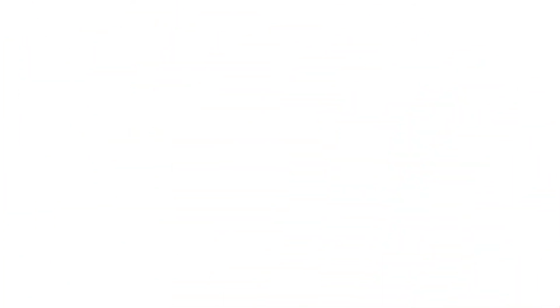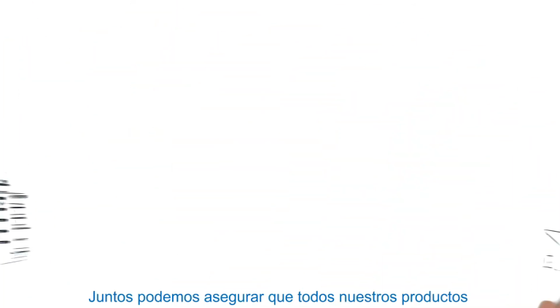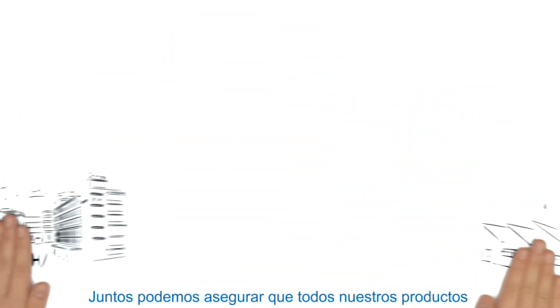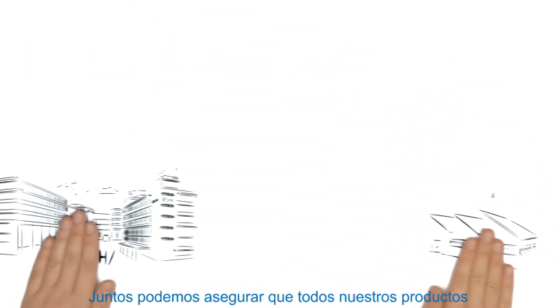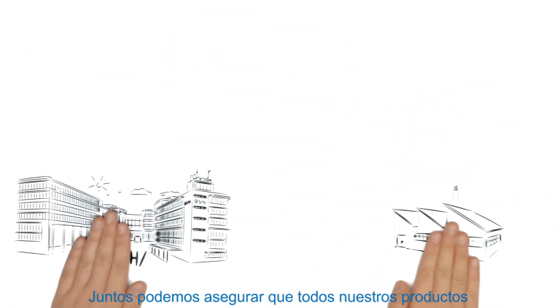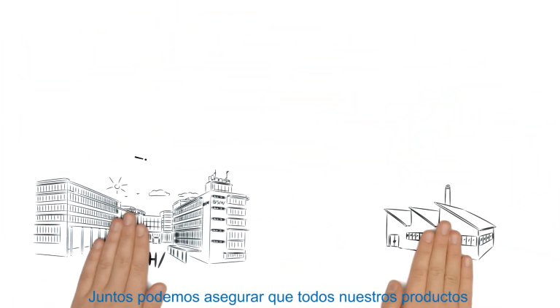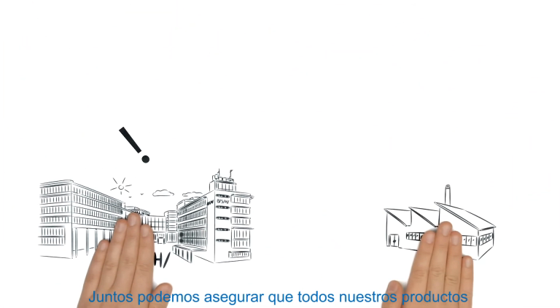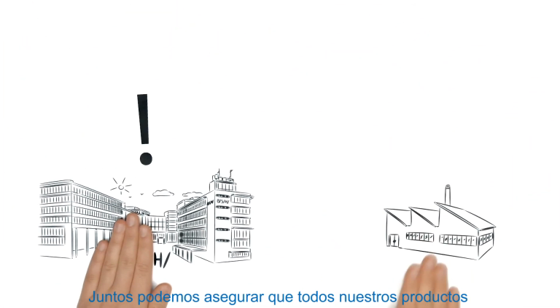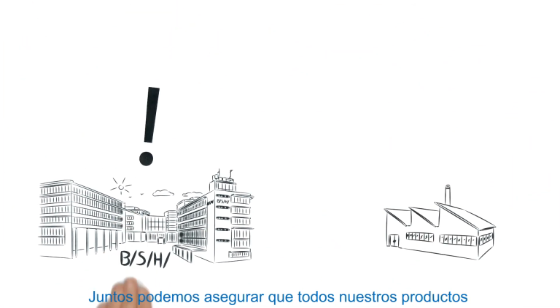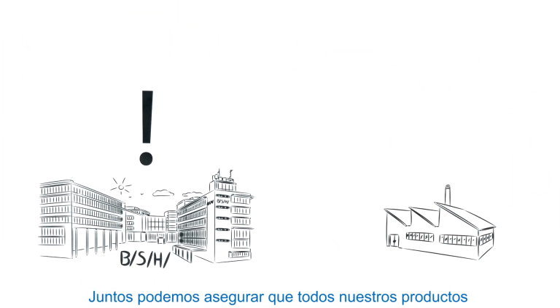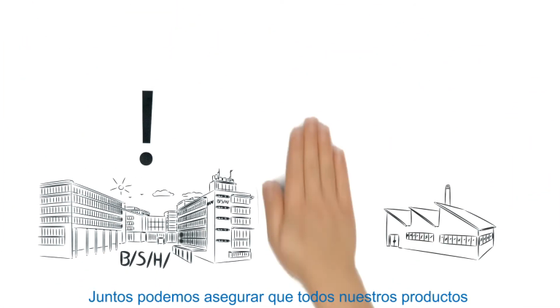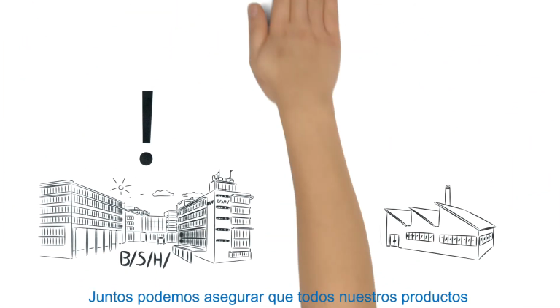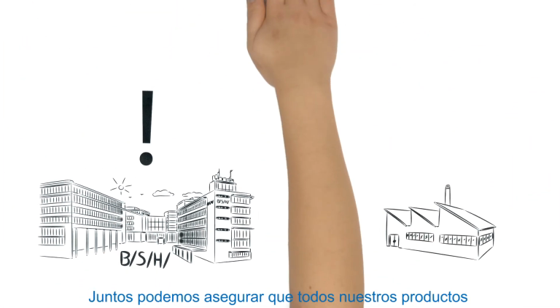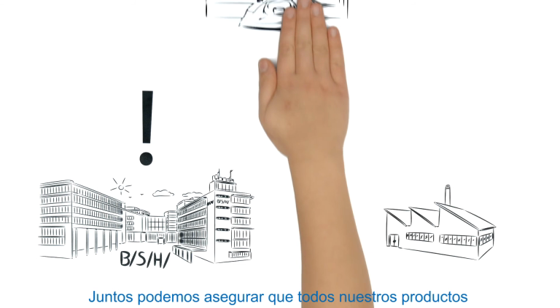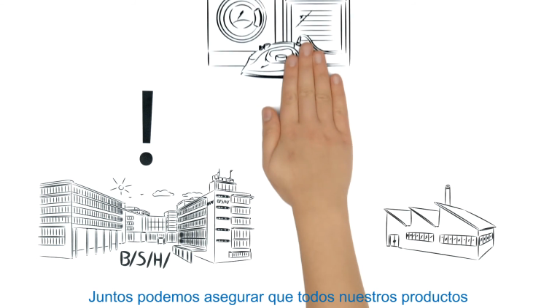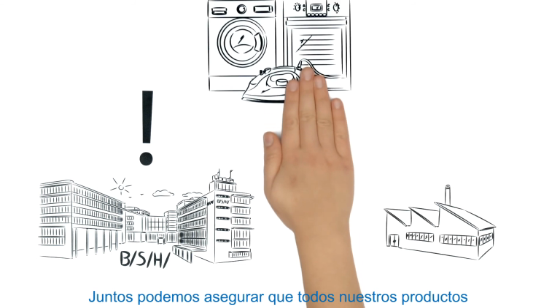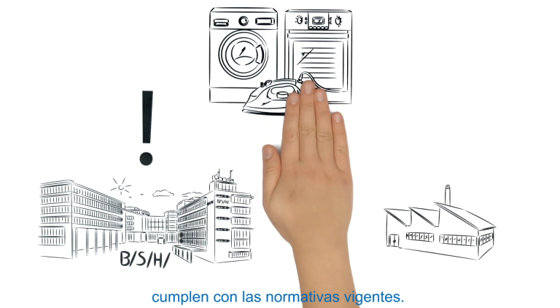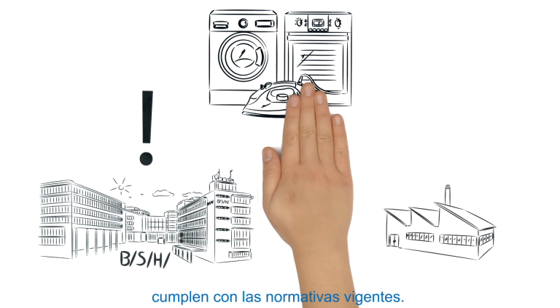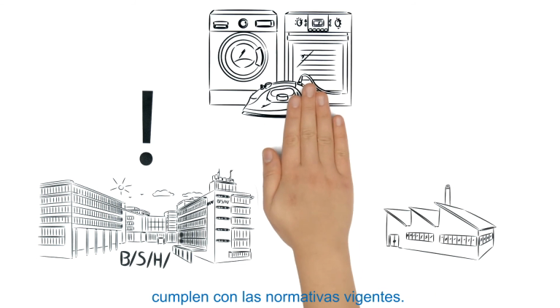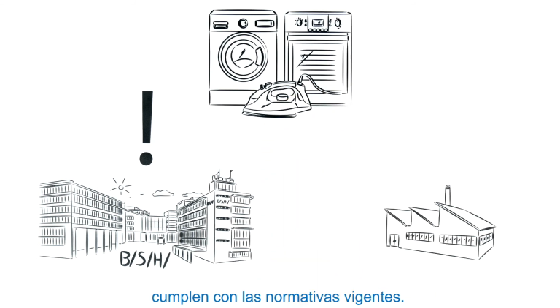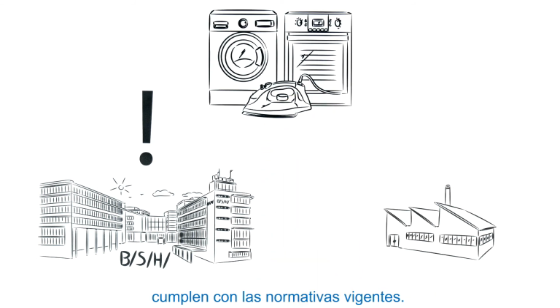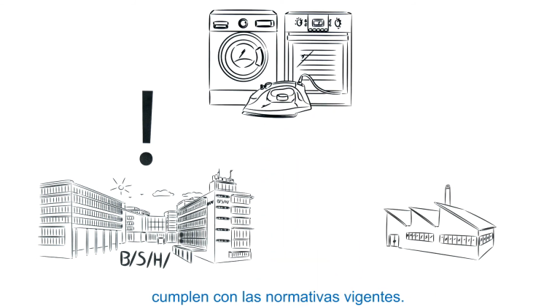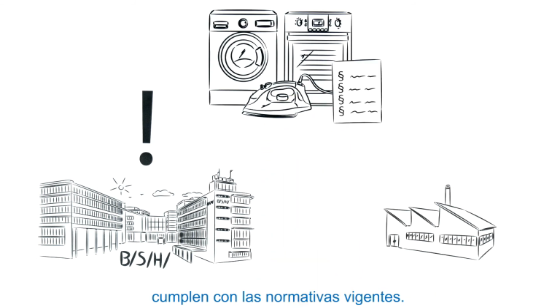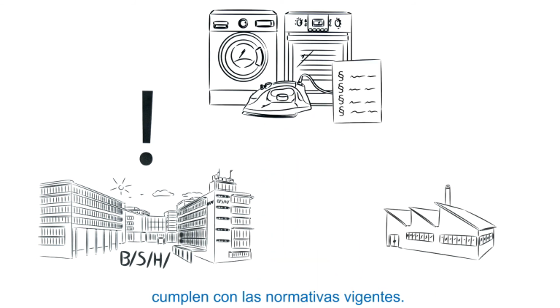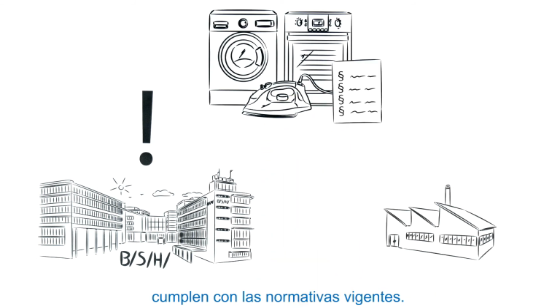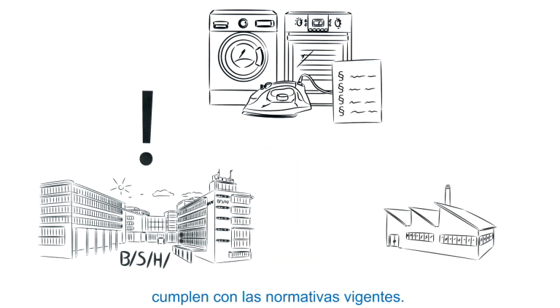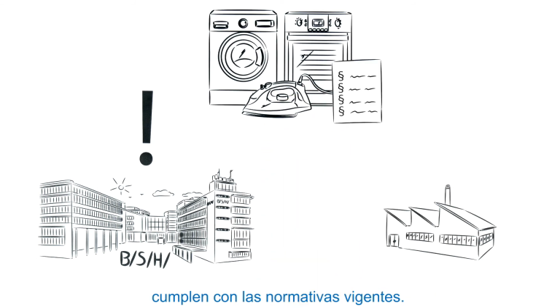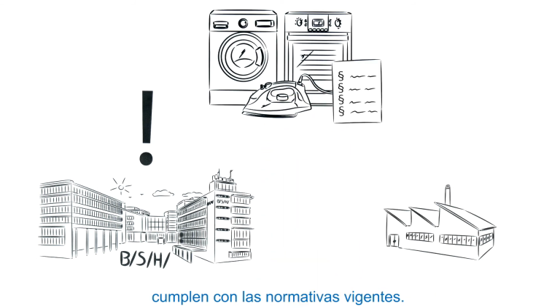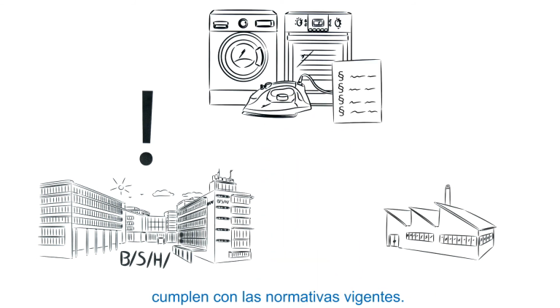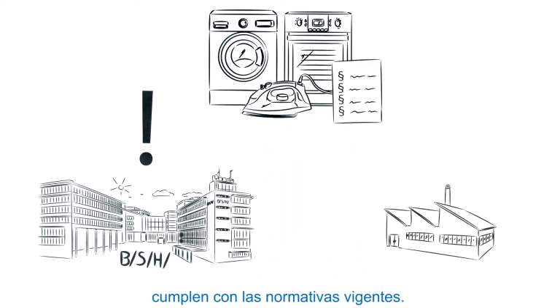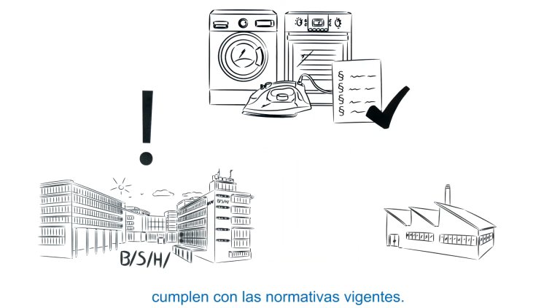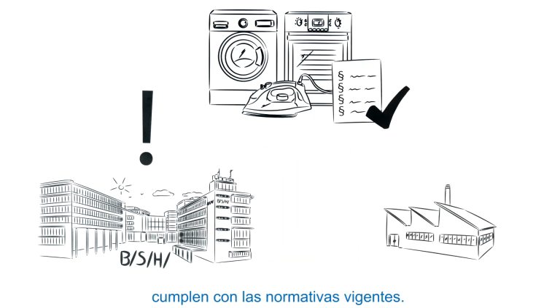Together, we can ensure that all our products conform to current legislative requirements.